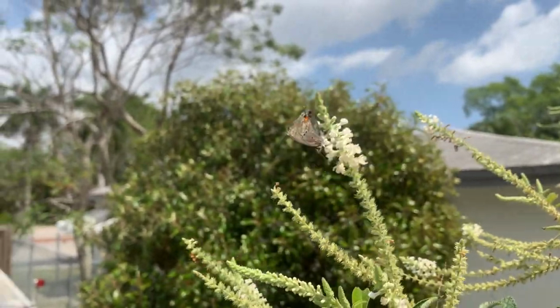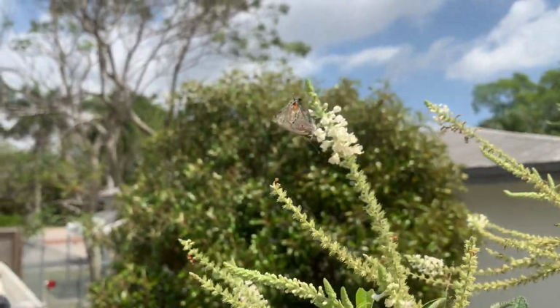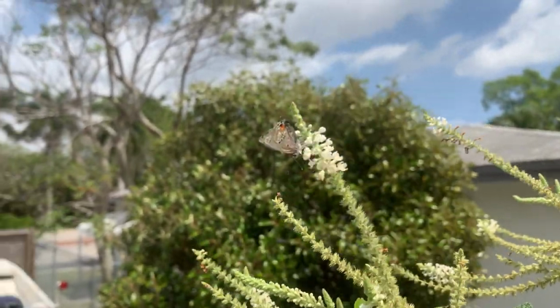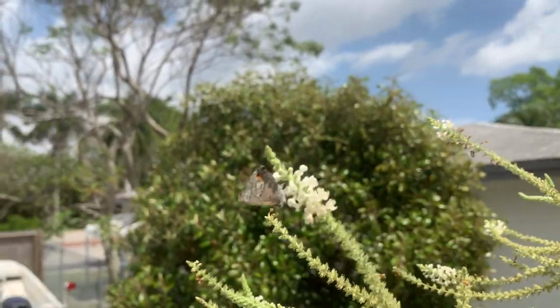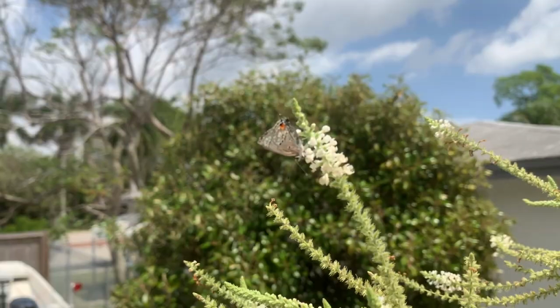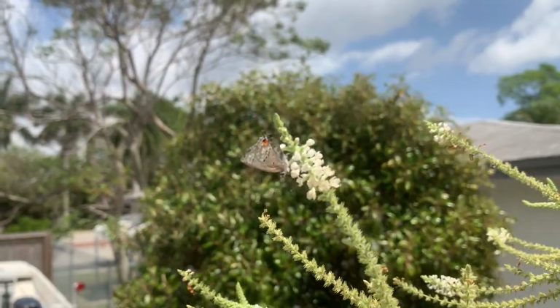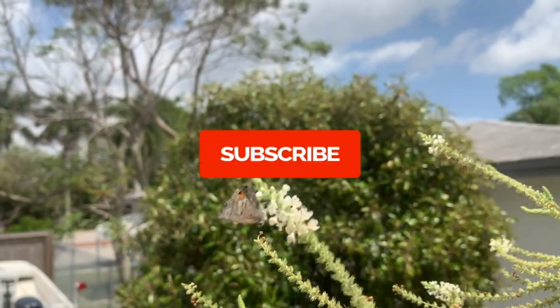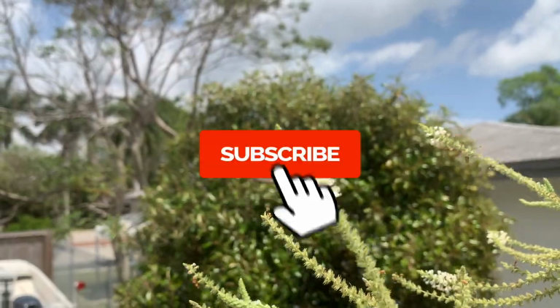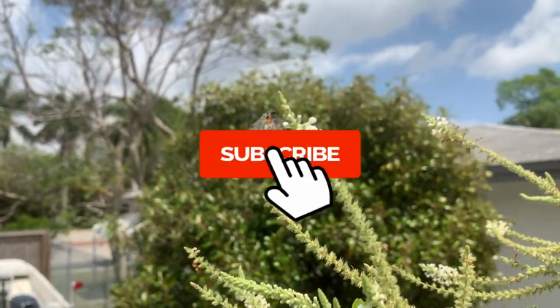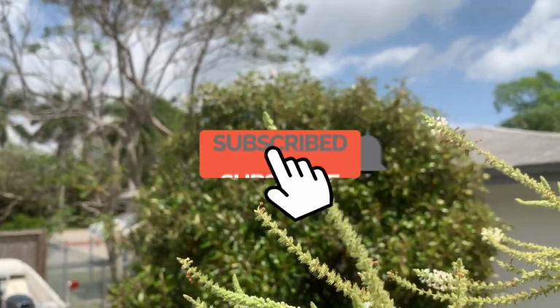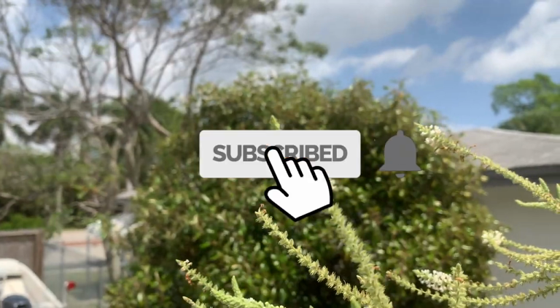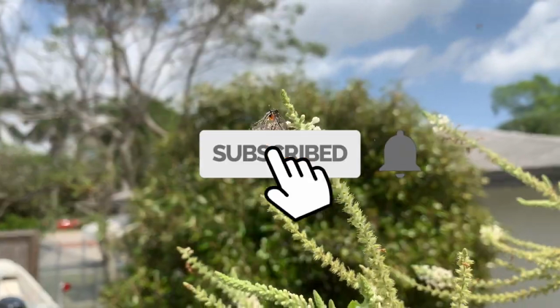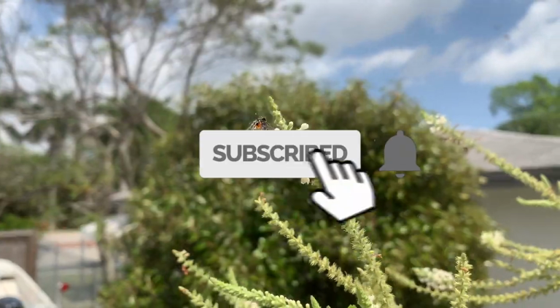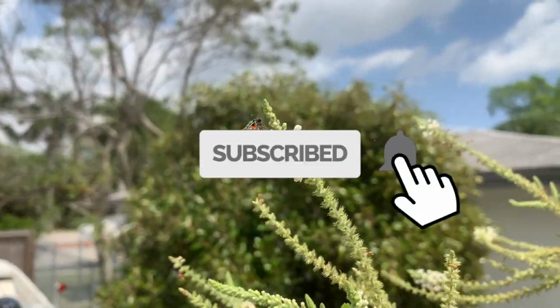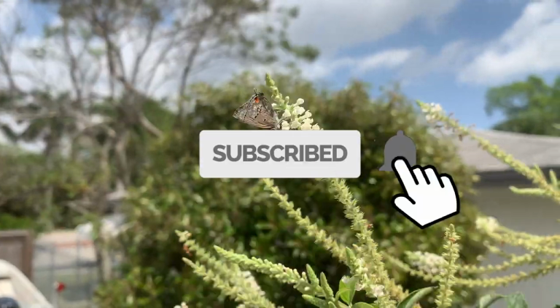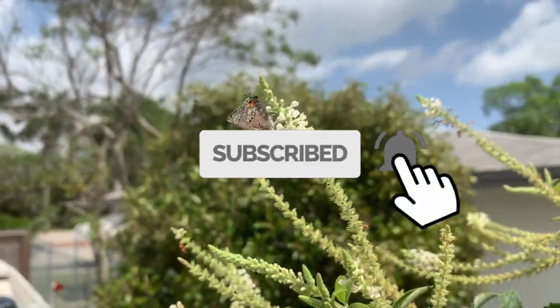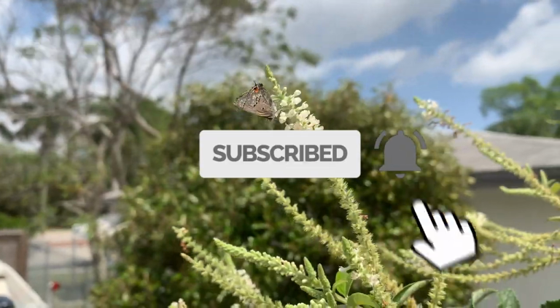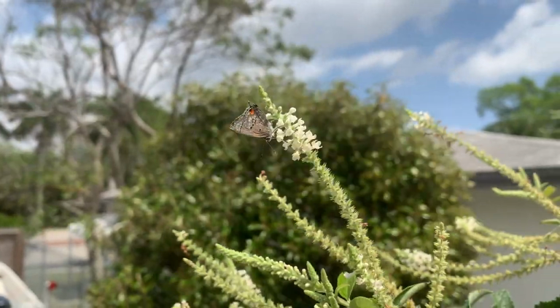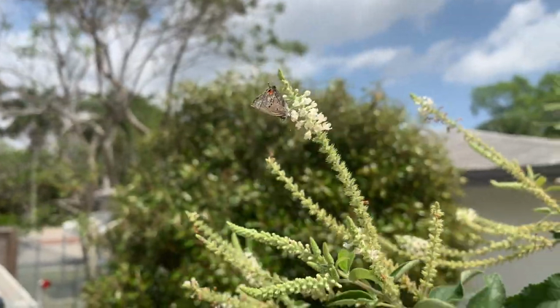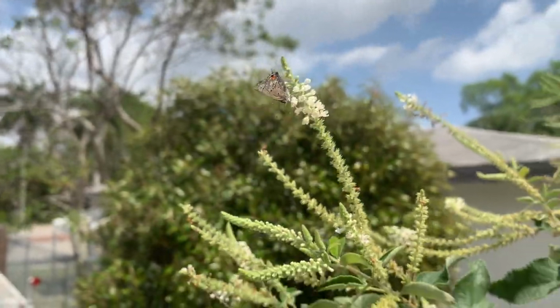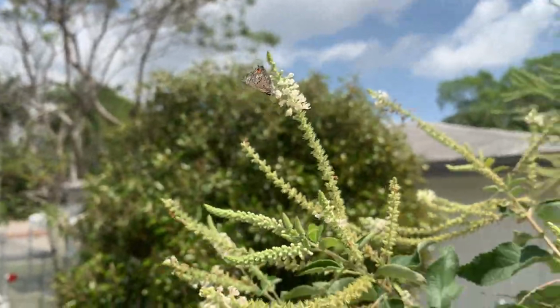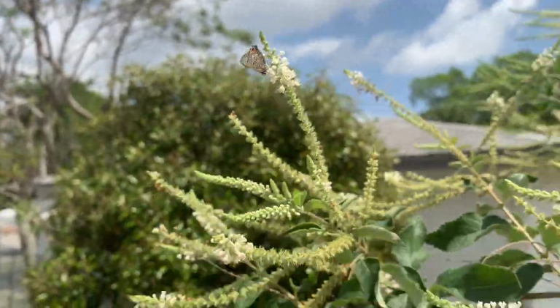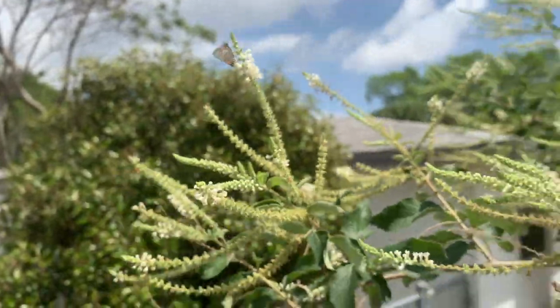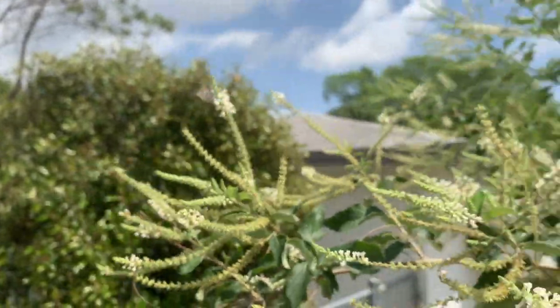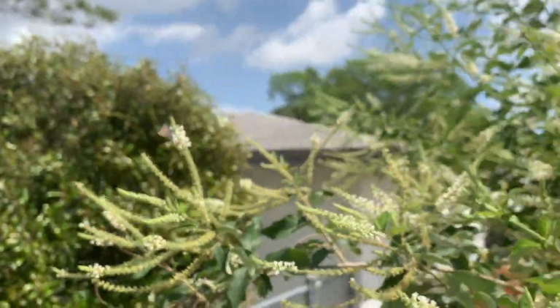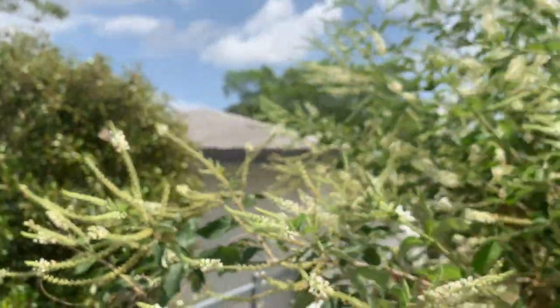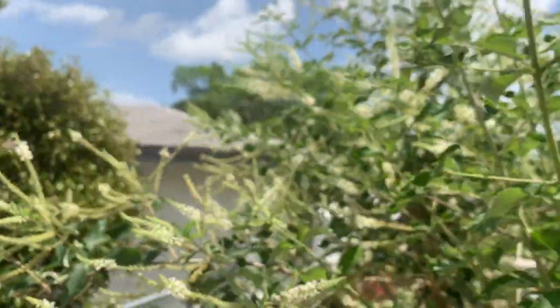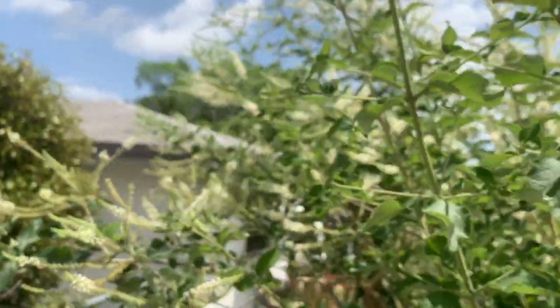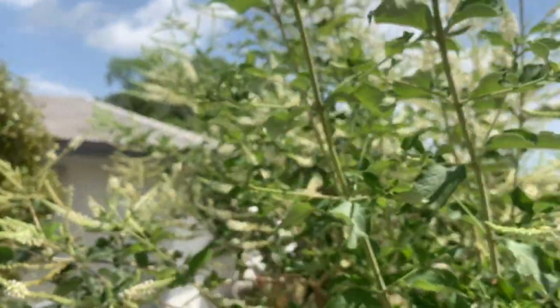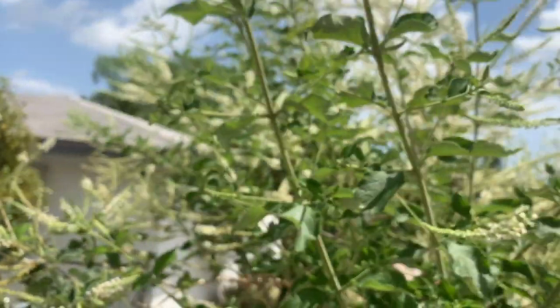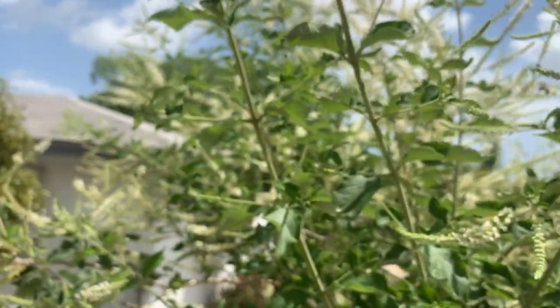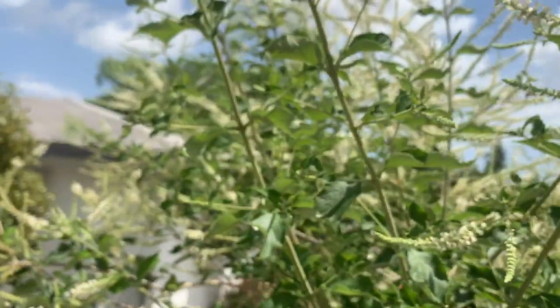It's a hairstreak, and hairstreaks absolutely love sweet almond bush.